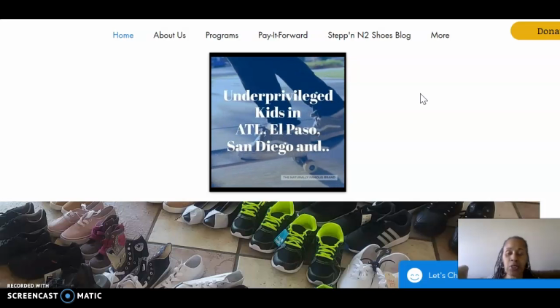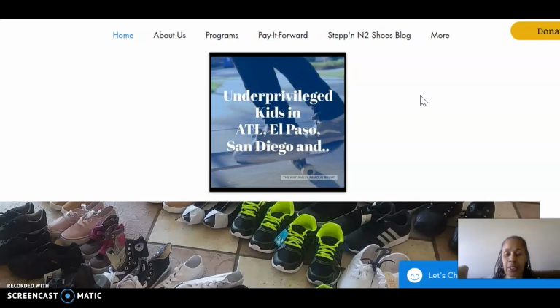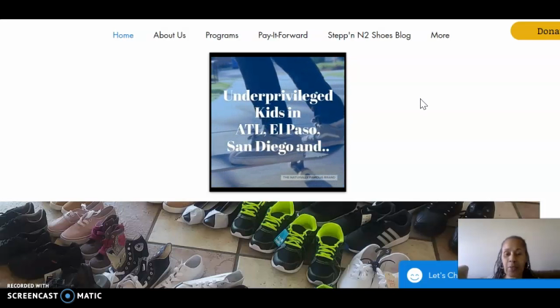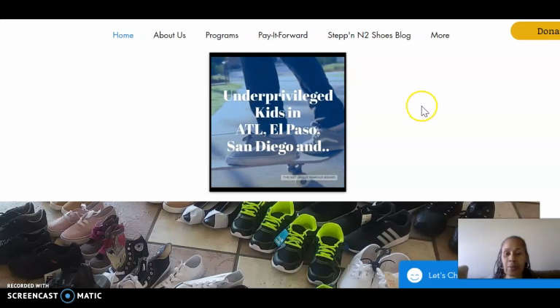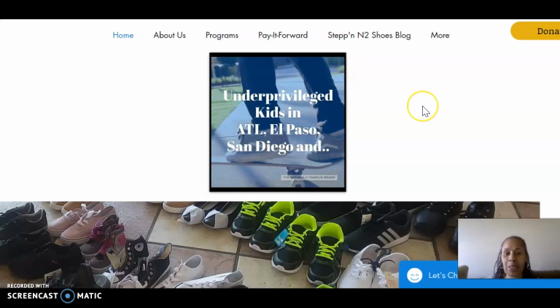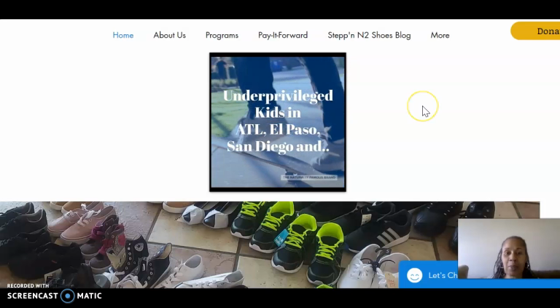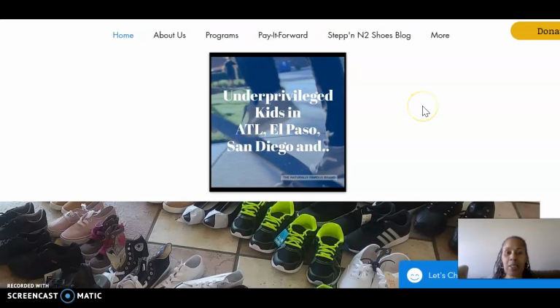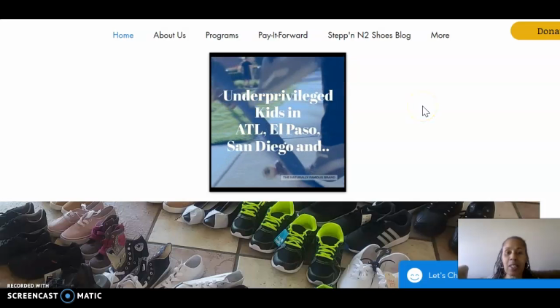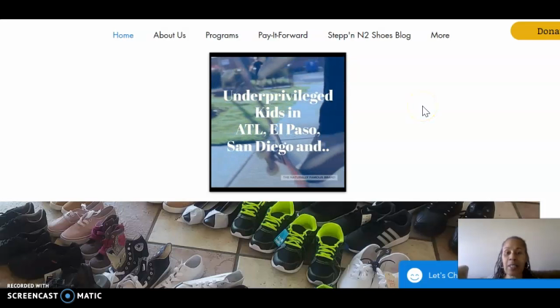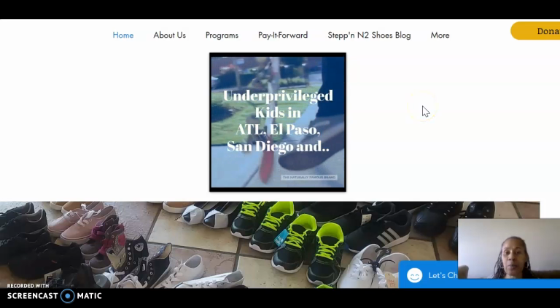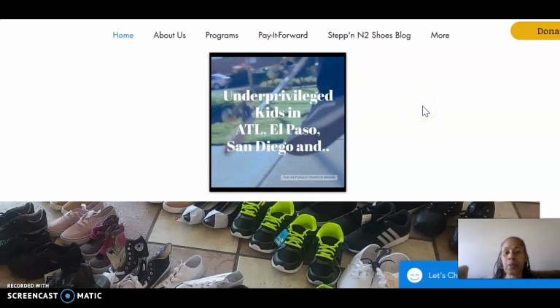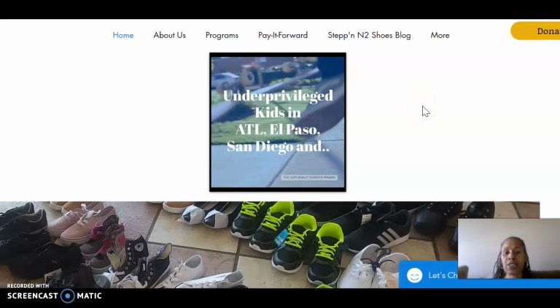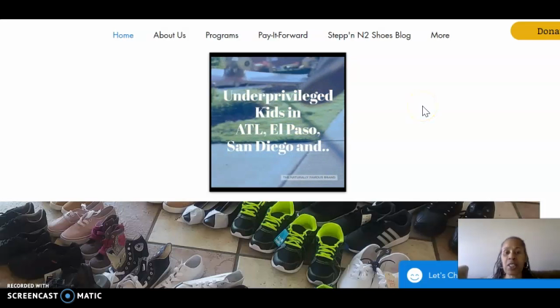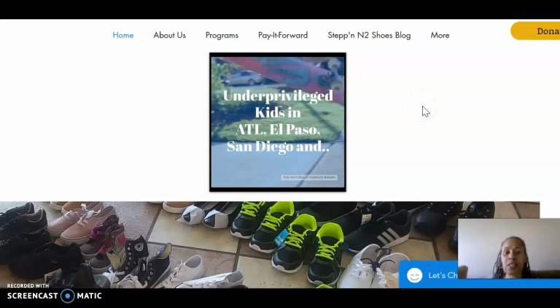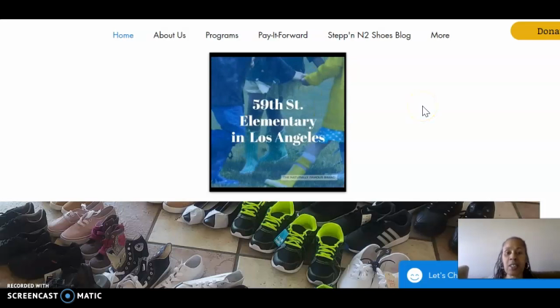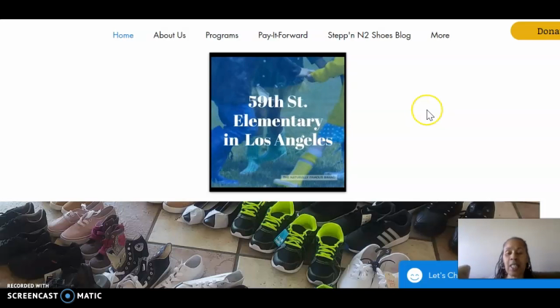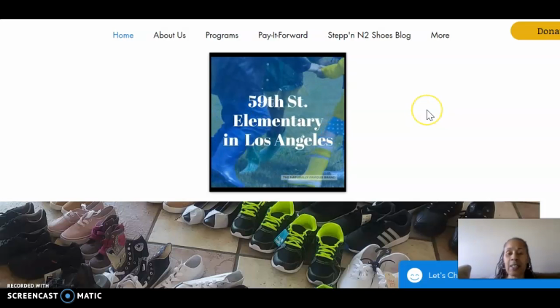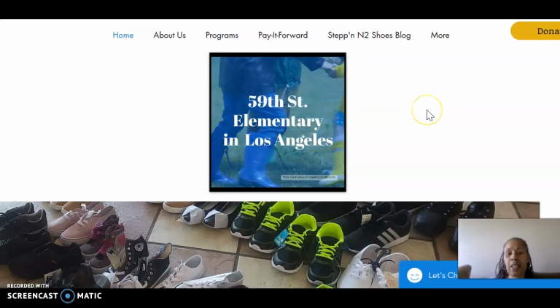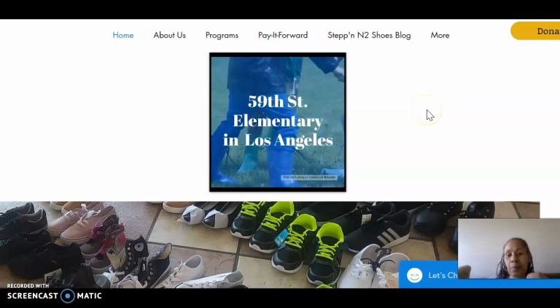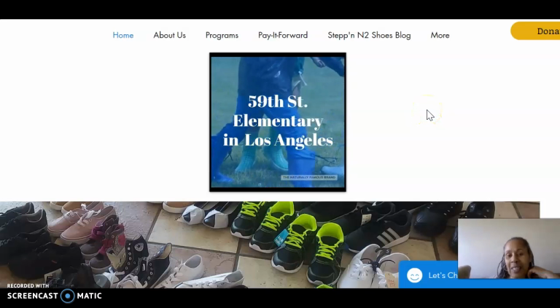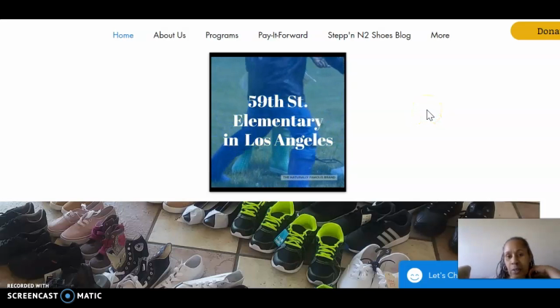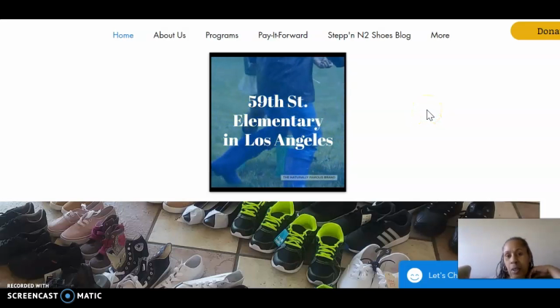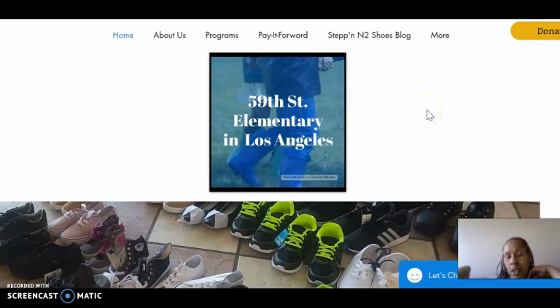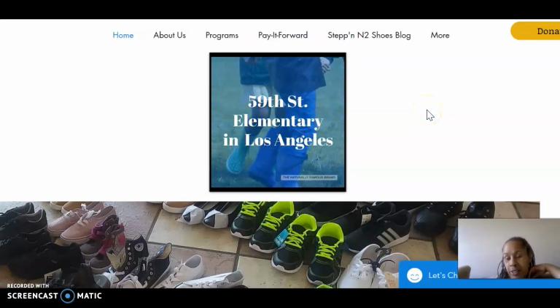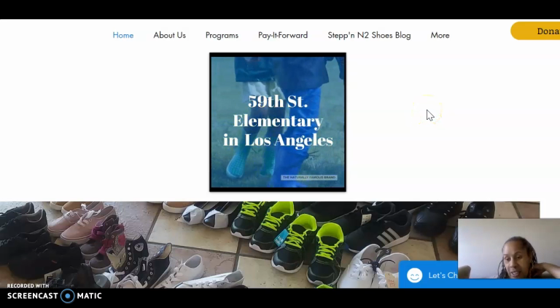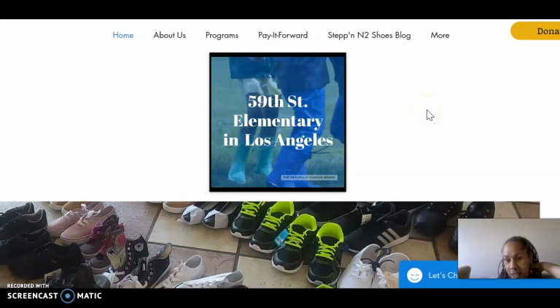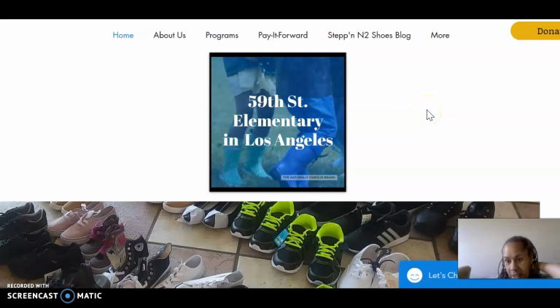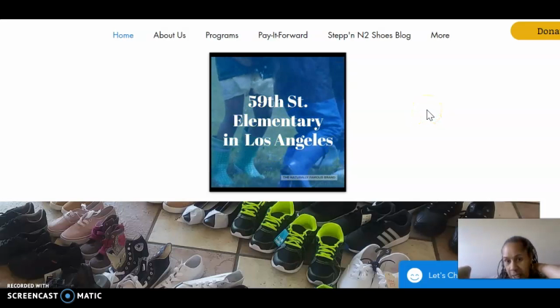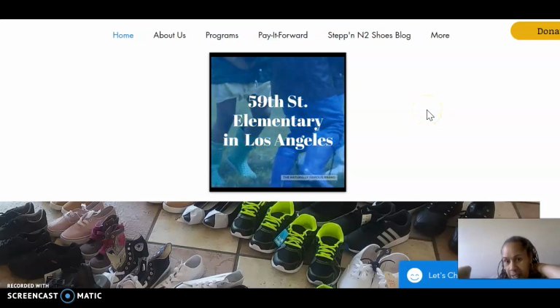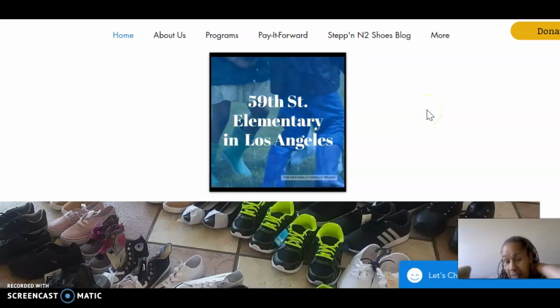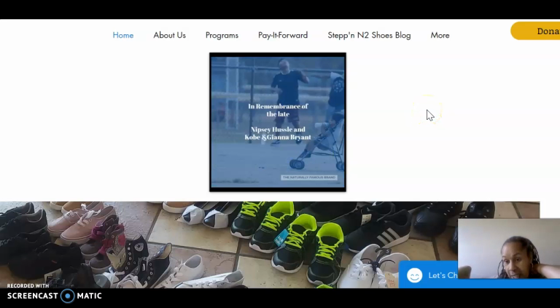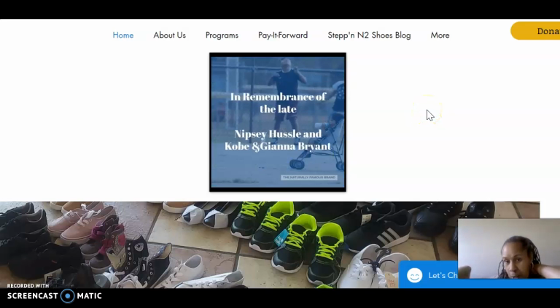We also collect for children suffering from diabetes and underprivileged kids in Atlanta, El Paso, Los Angeles, and San Diego.